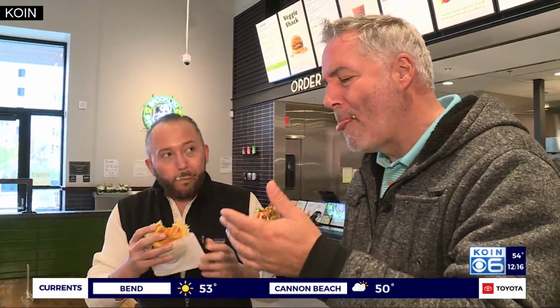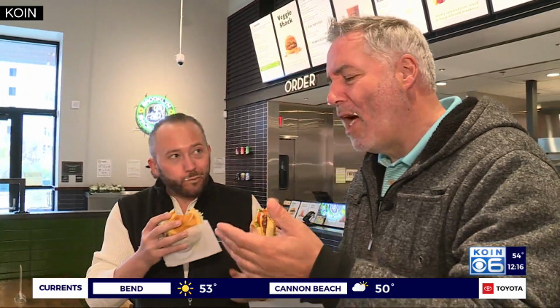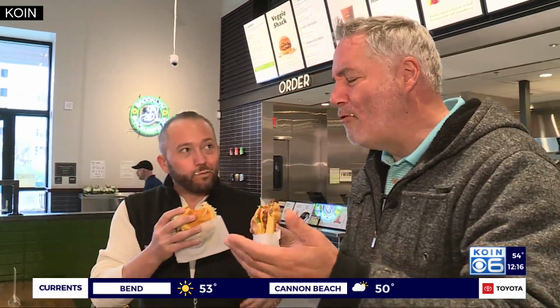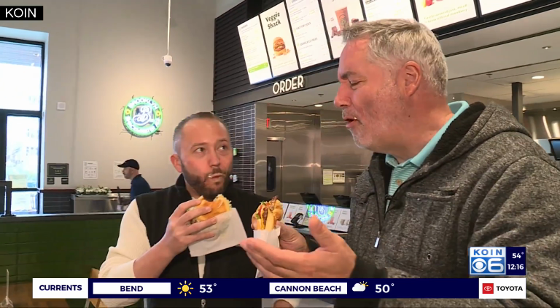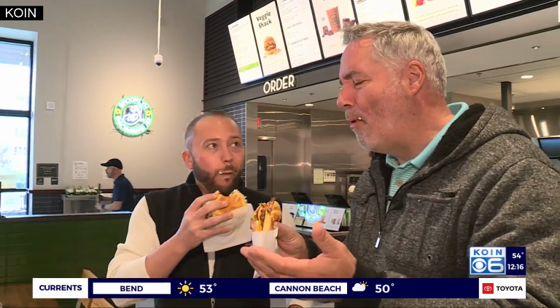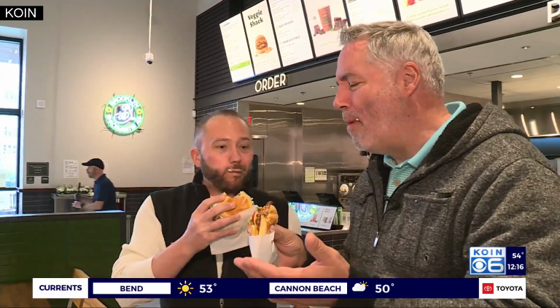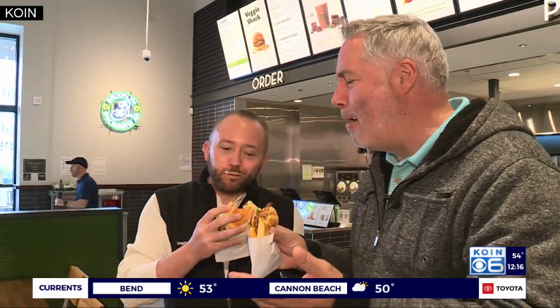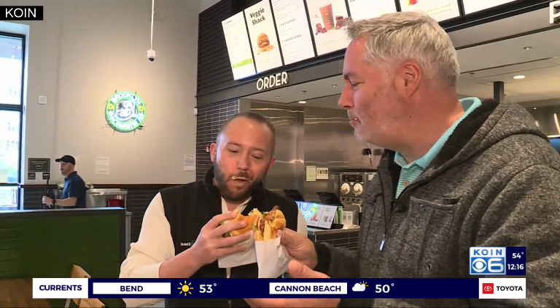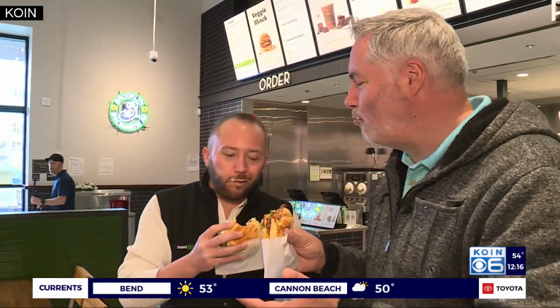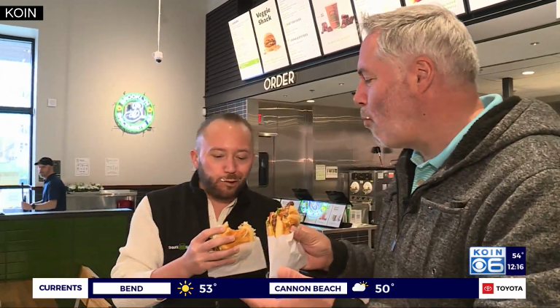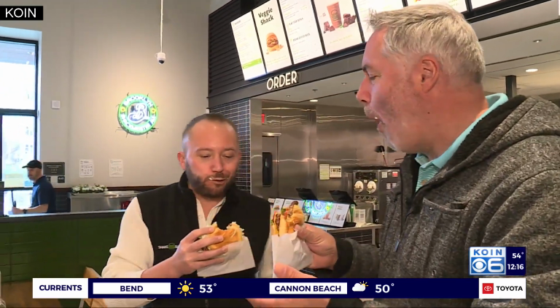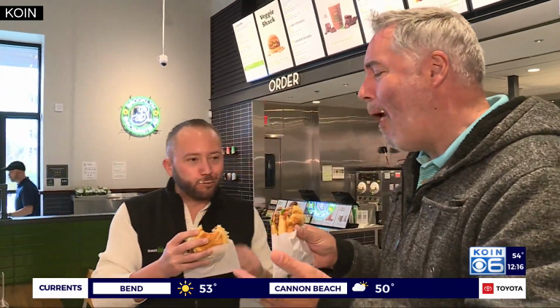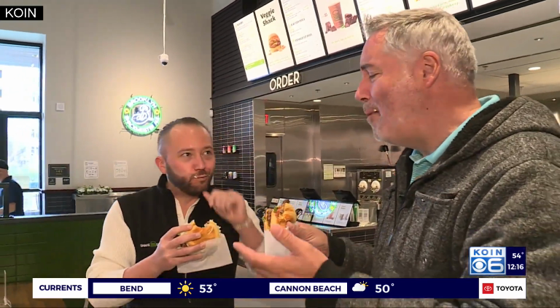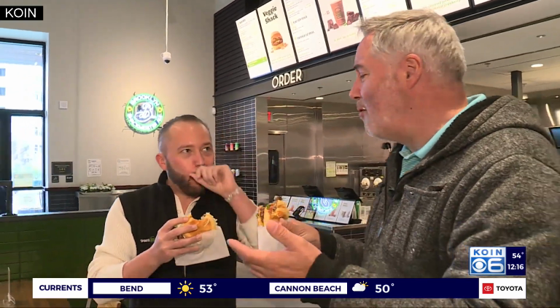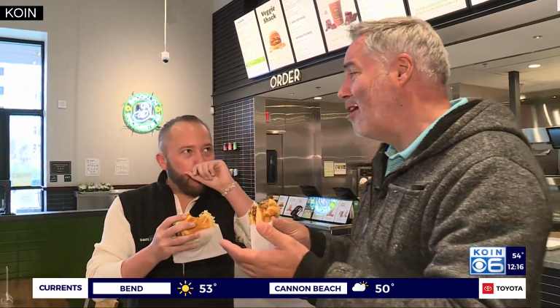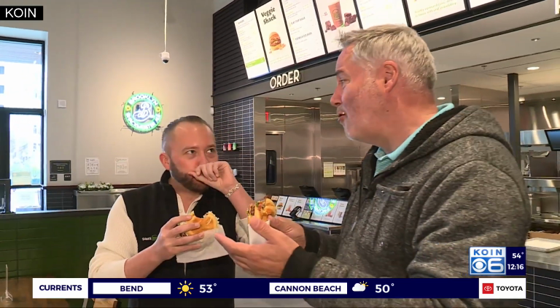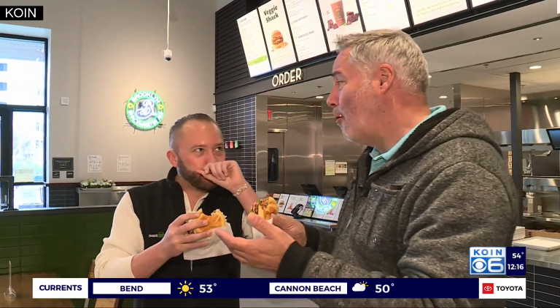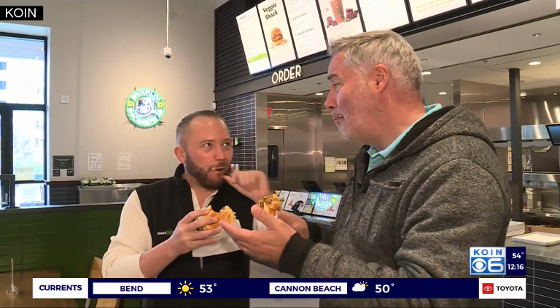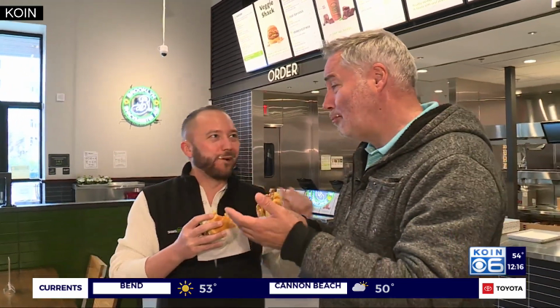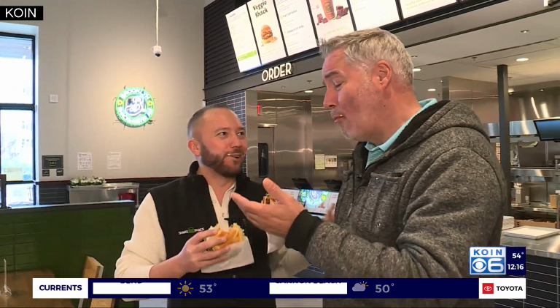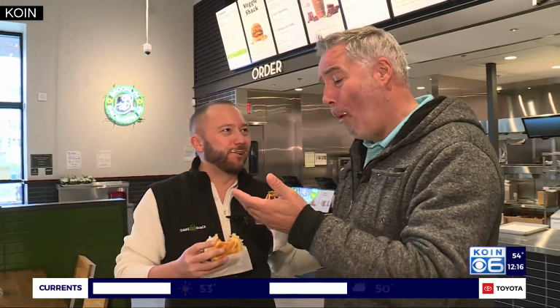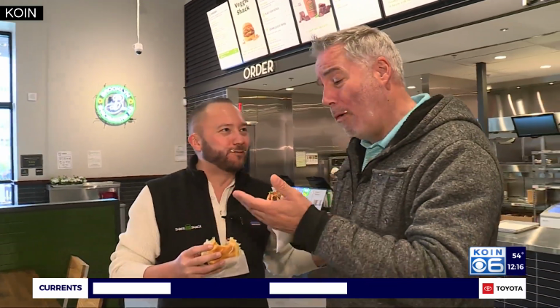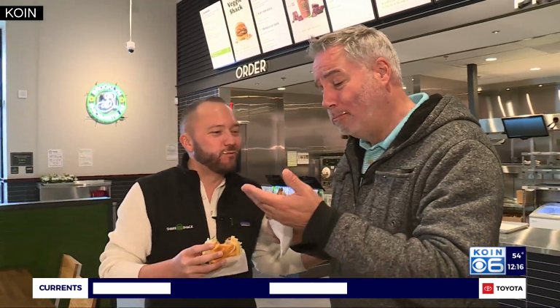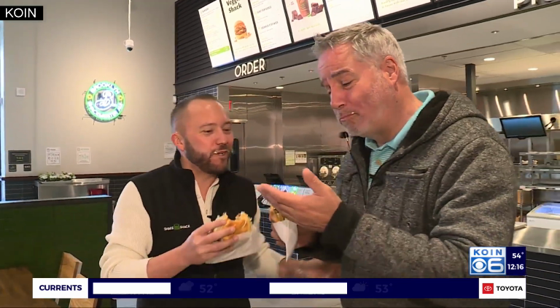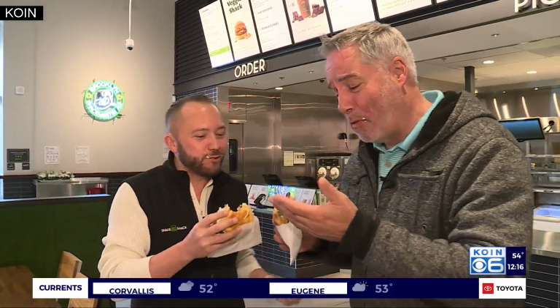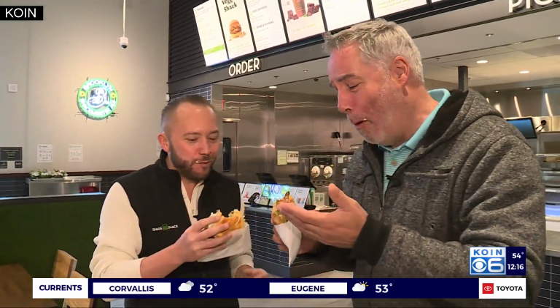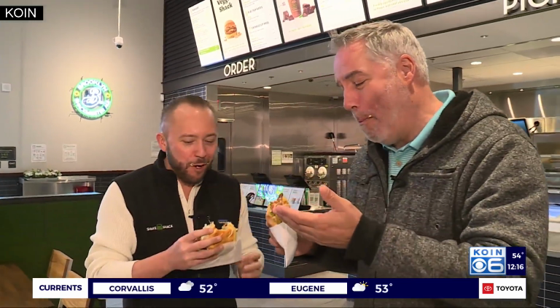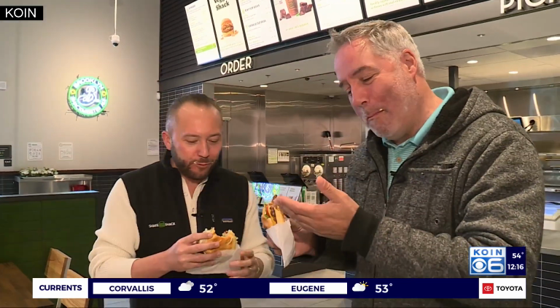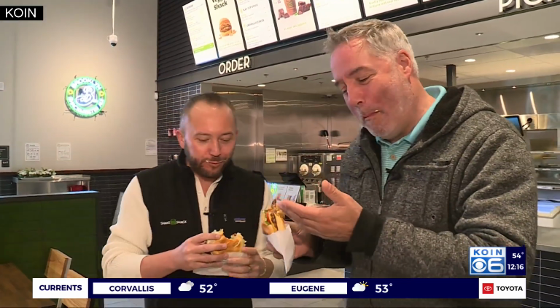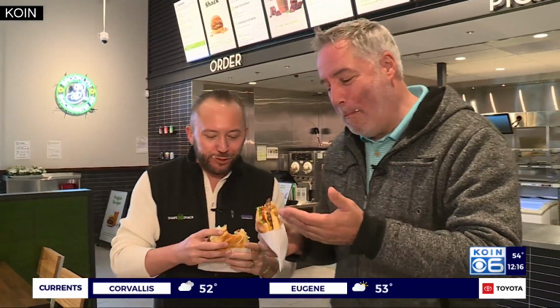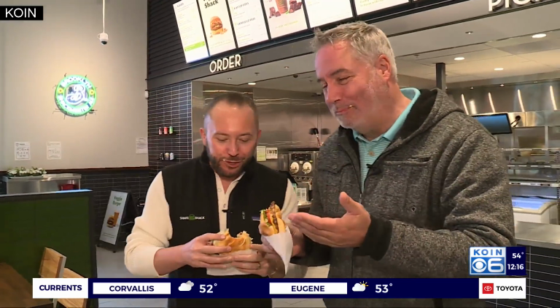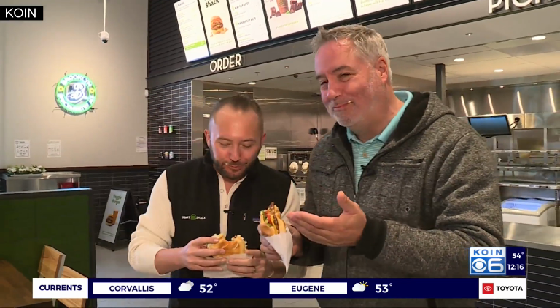That's a good one. Delicious. That never gets old. Thanks for coming out, we appreciate it.